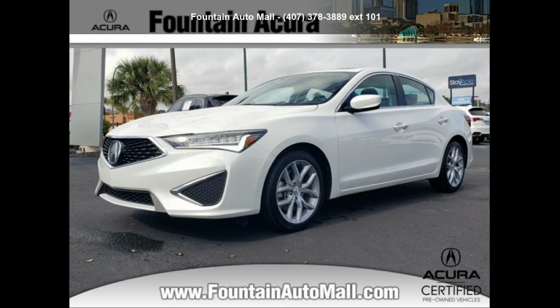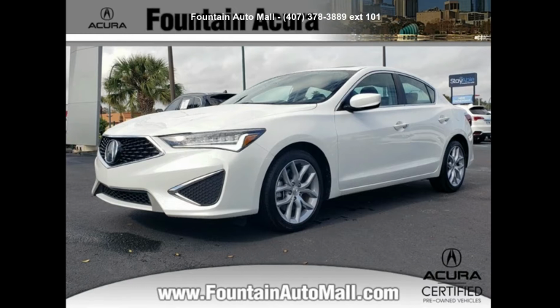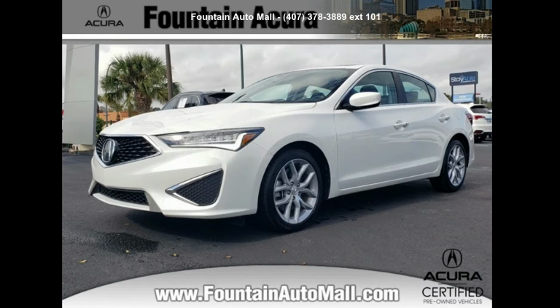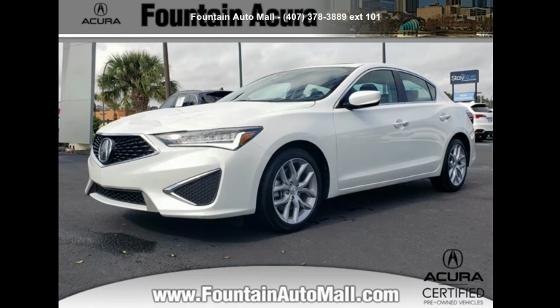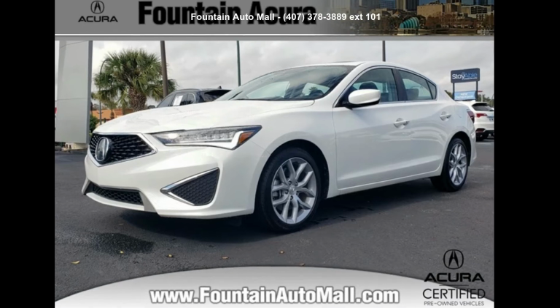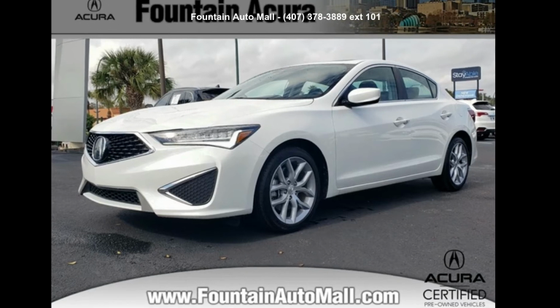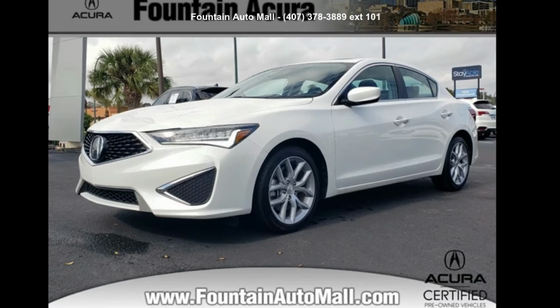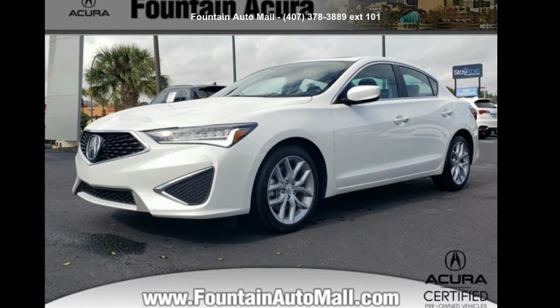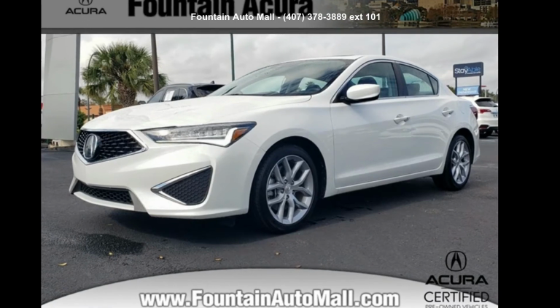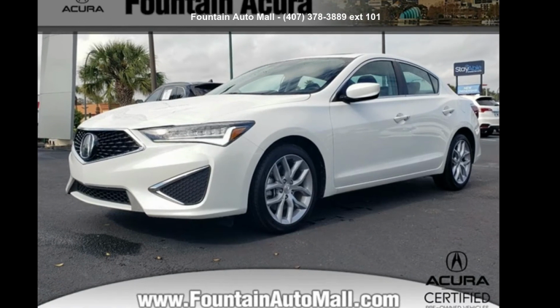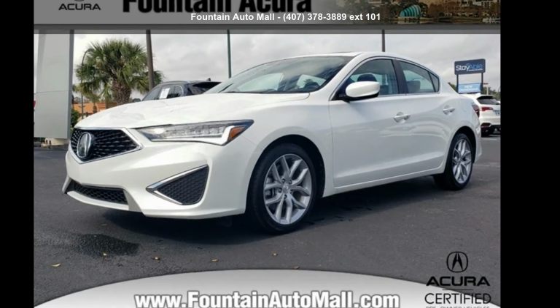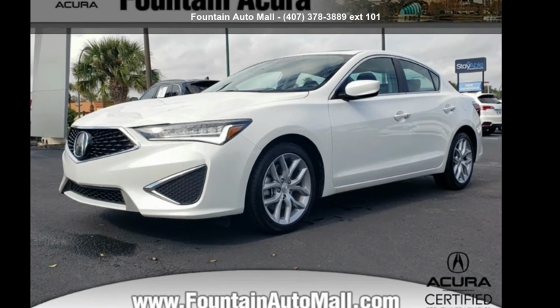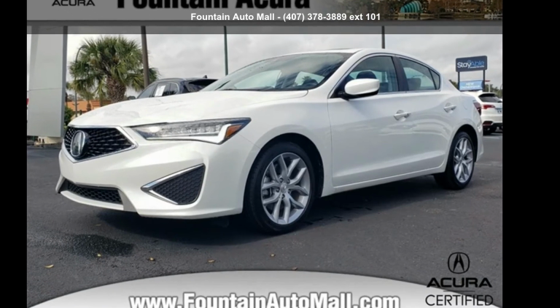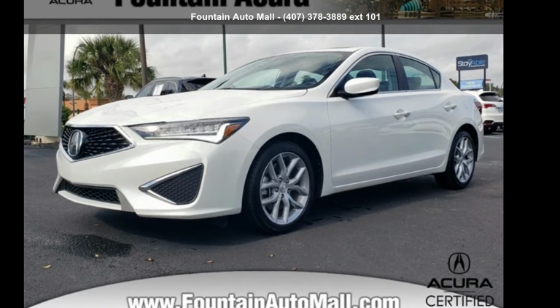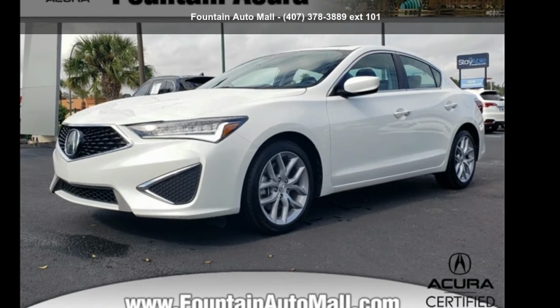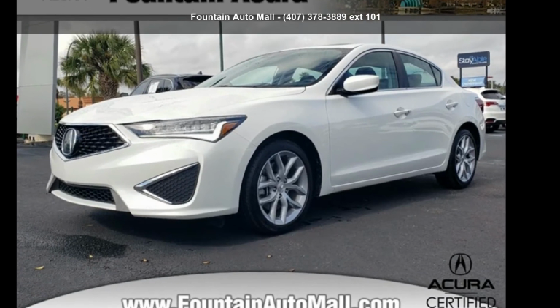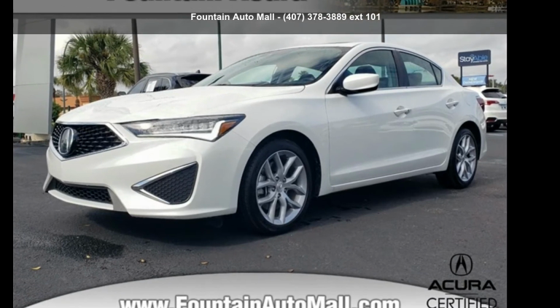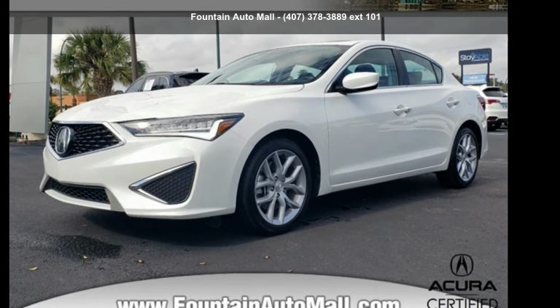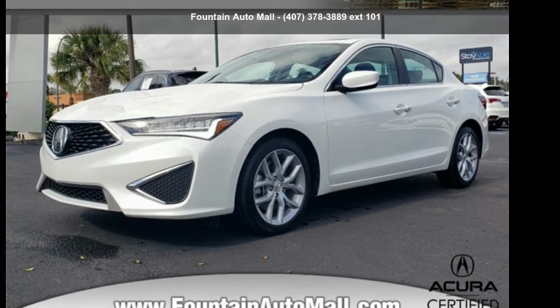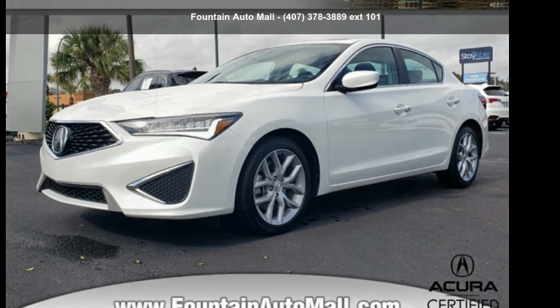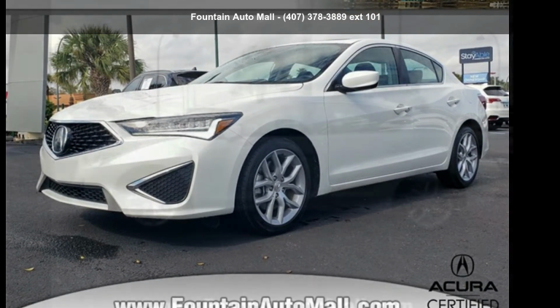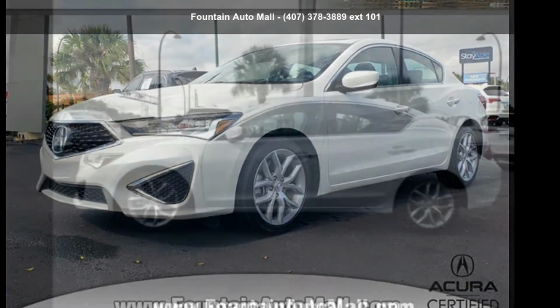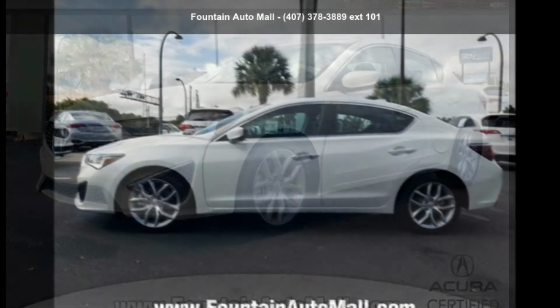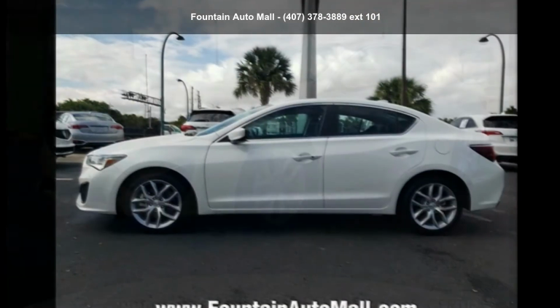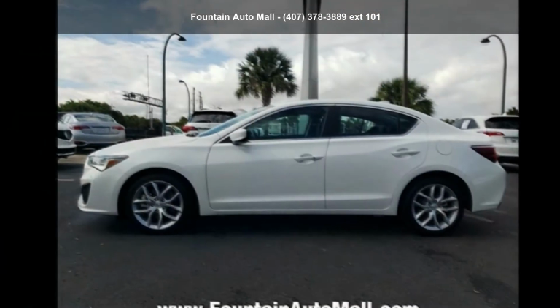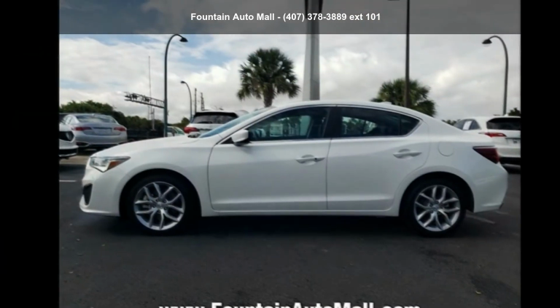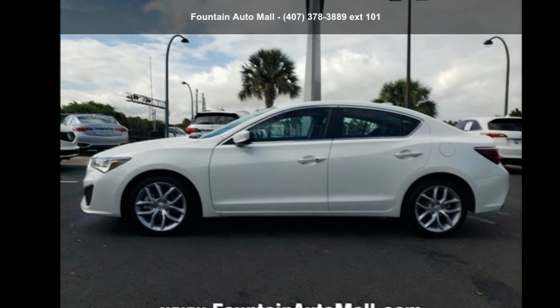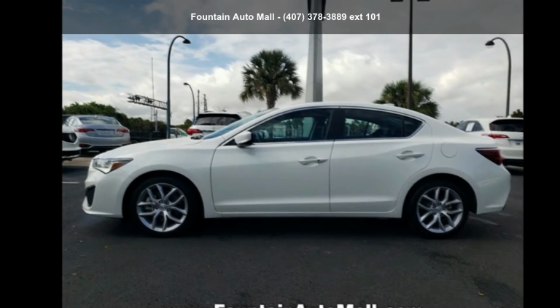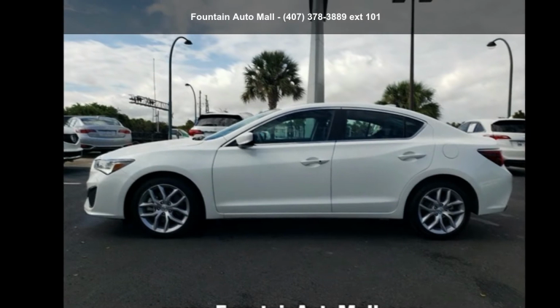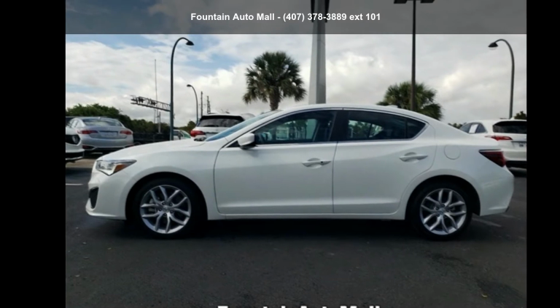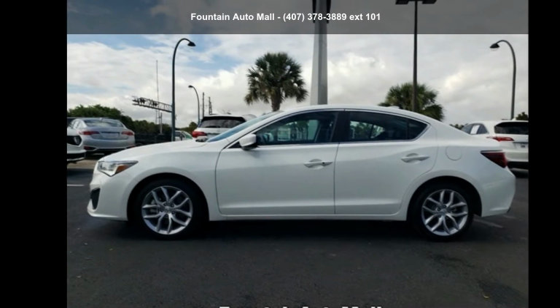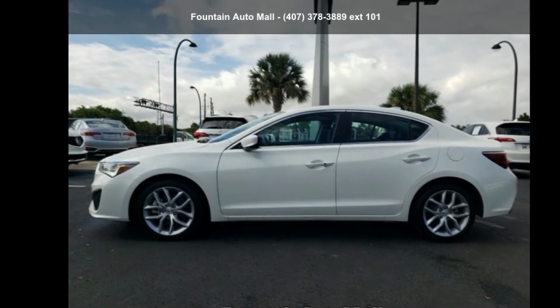Check out this Acura 2020 ILX. If you are looking for a first class ride, you have found it.